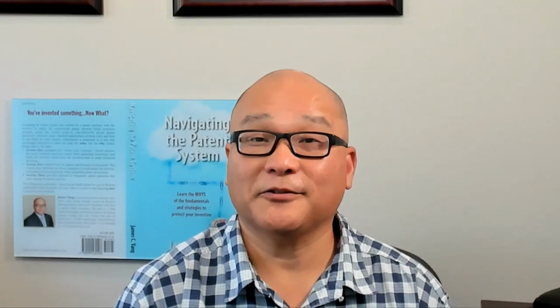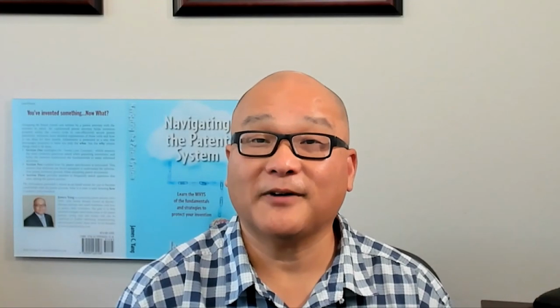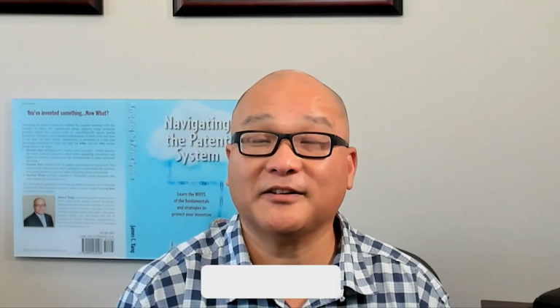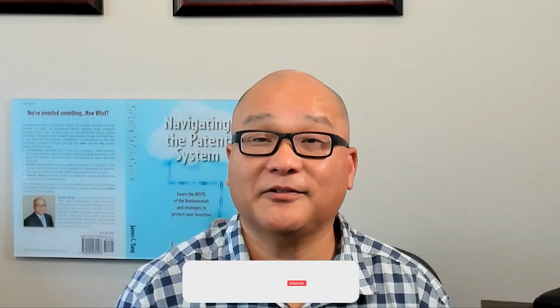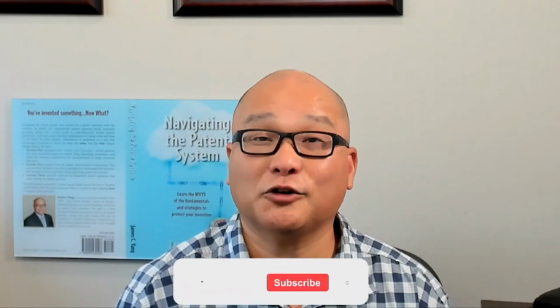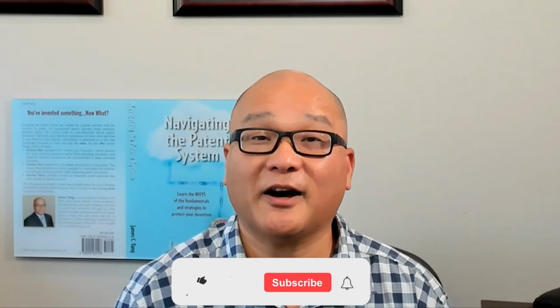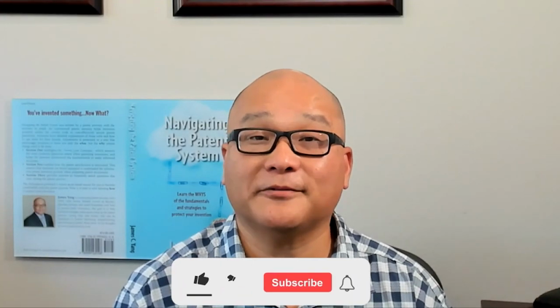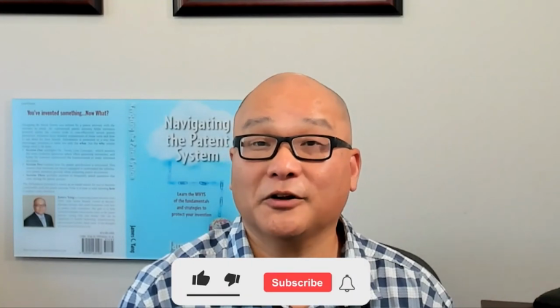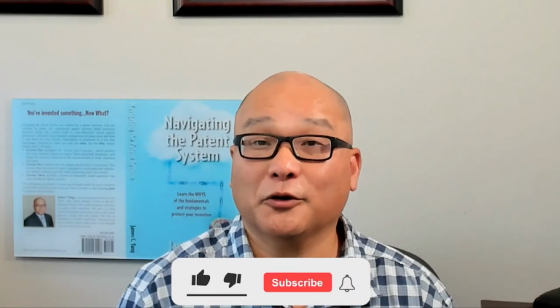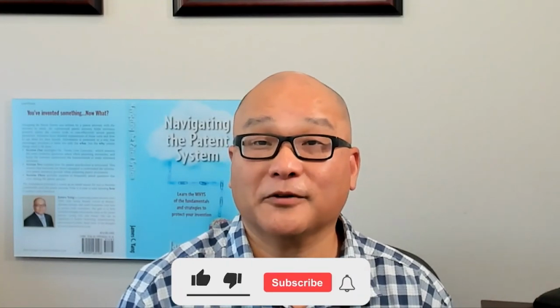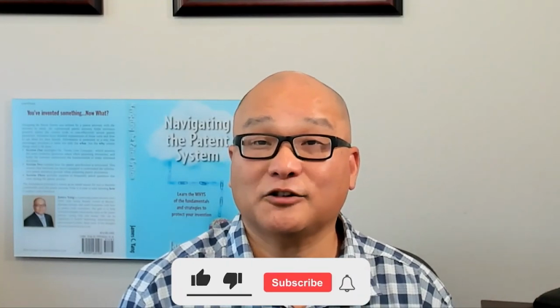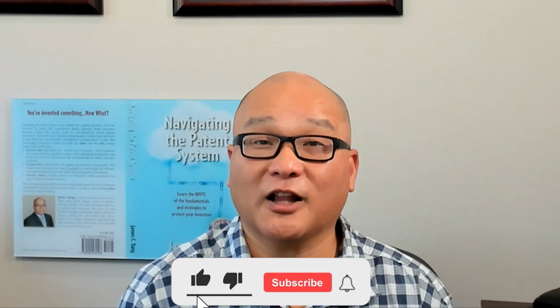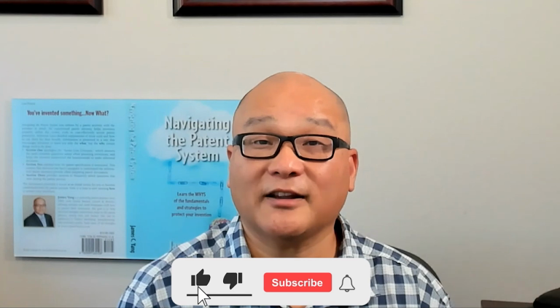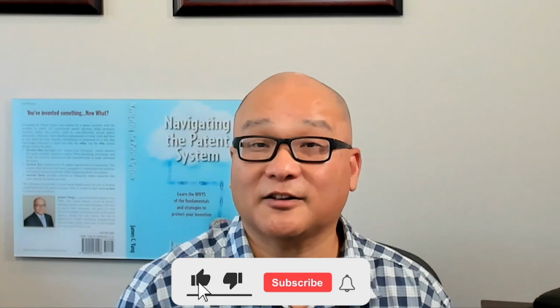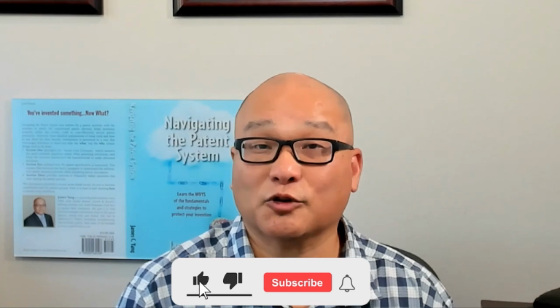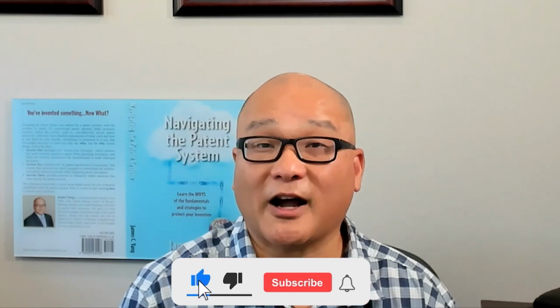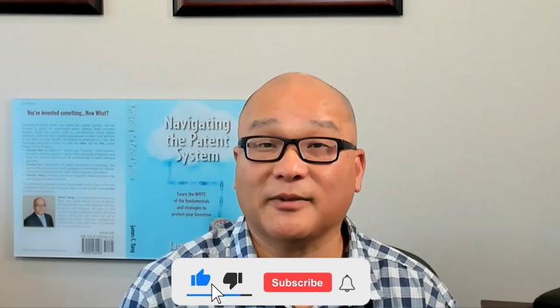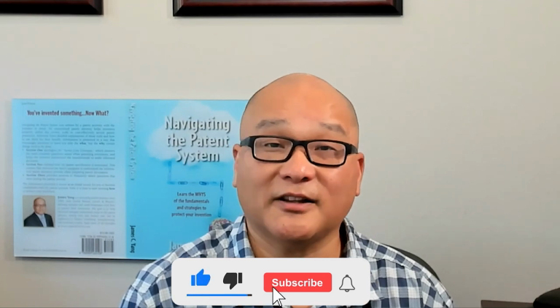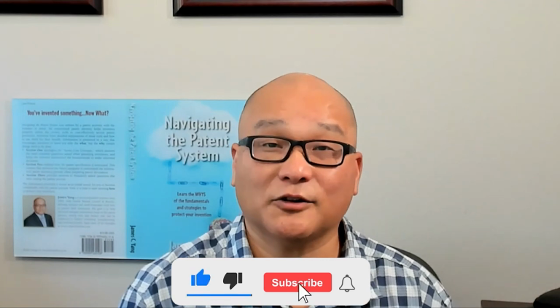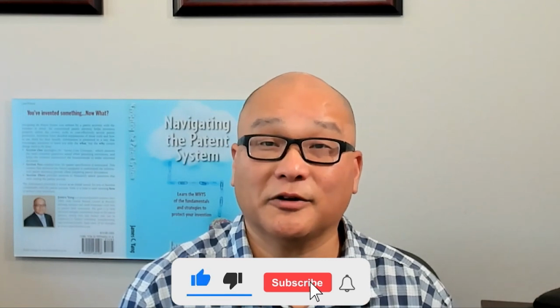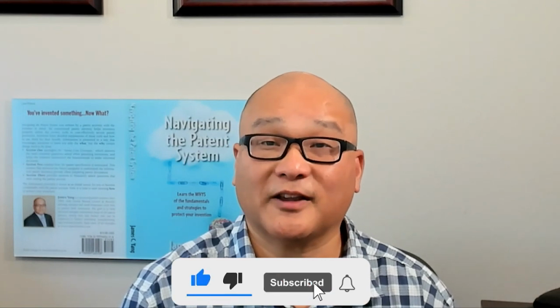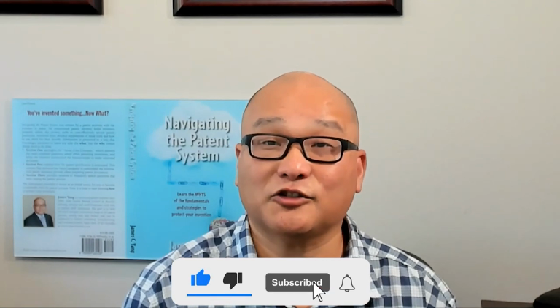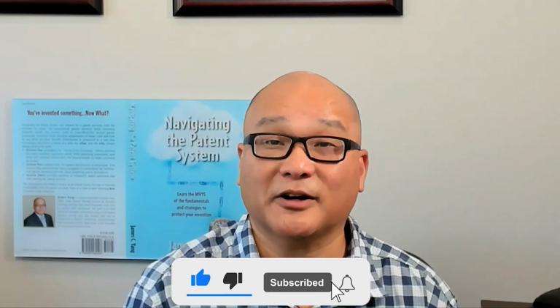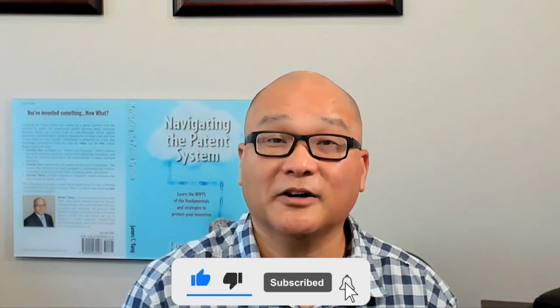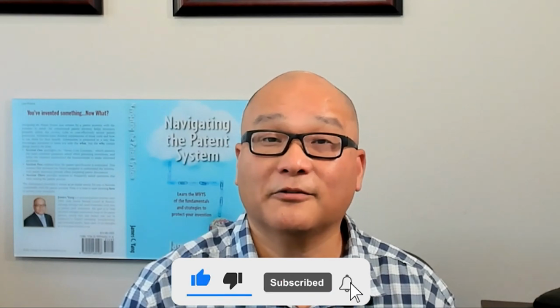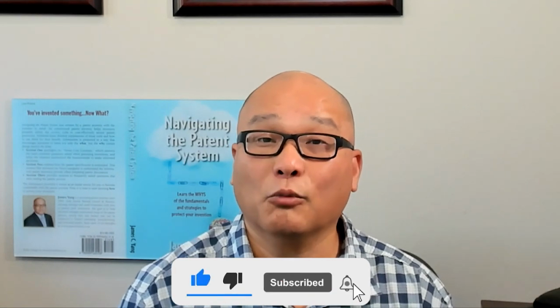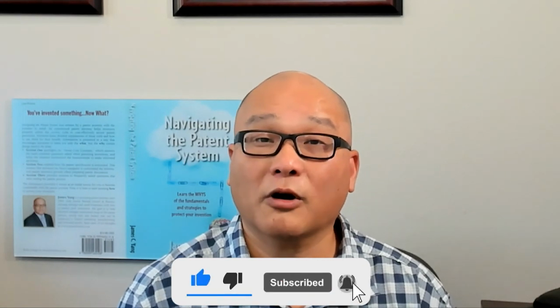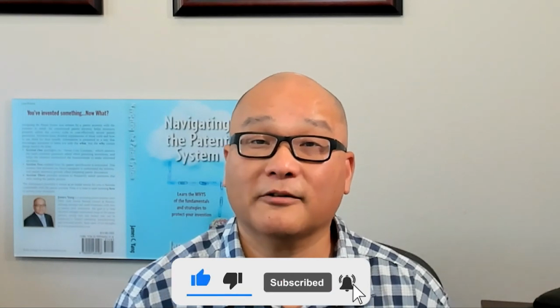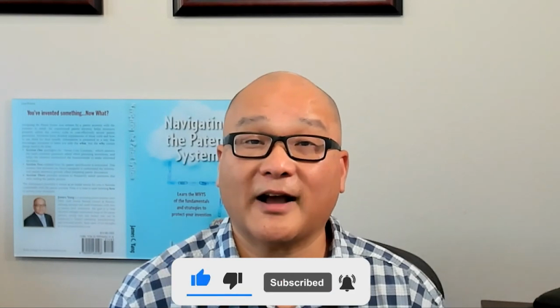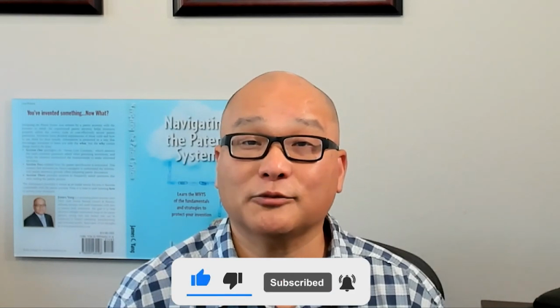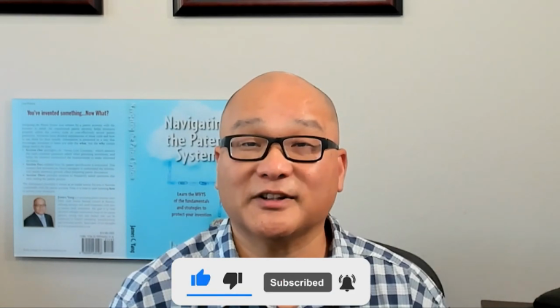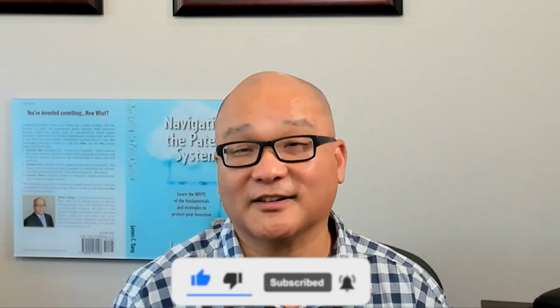If you found this video helpful, don't forget to like, subscribe, and hit the notification bell for more valuable insights.